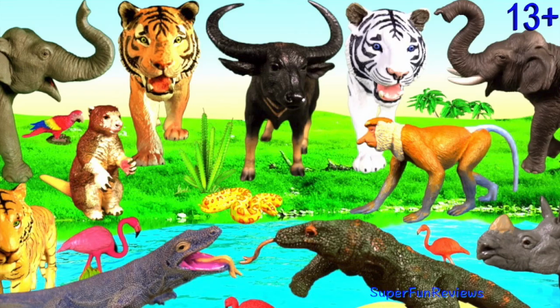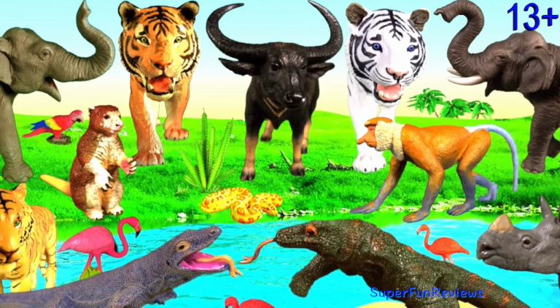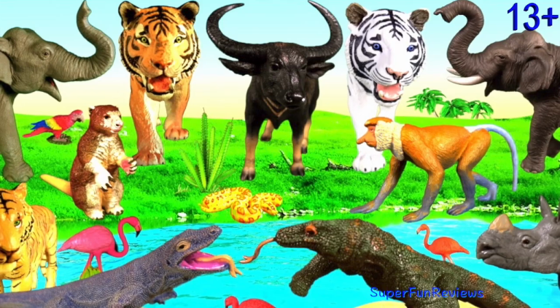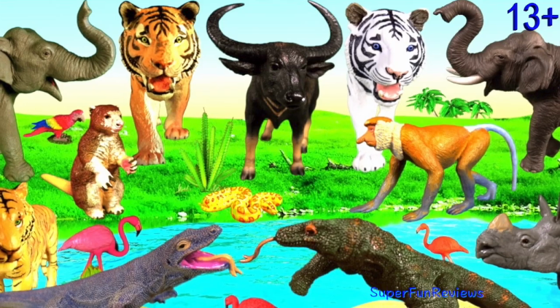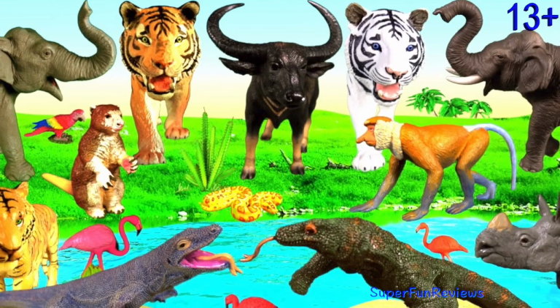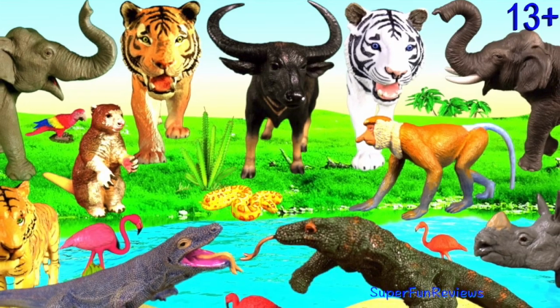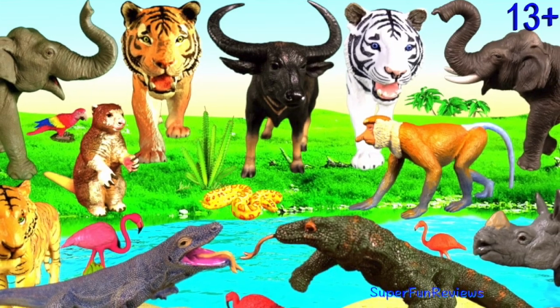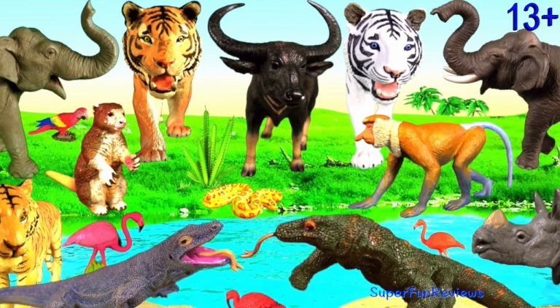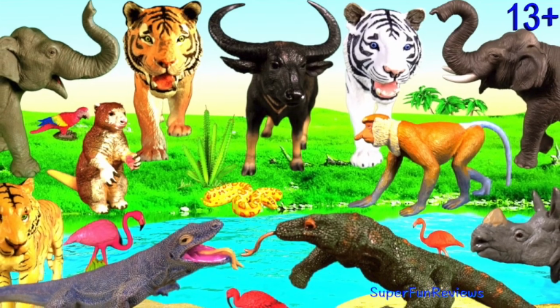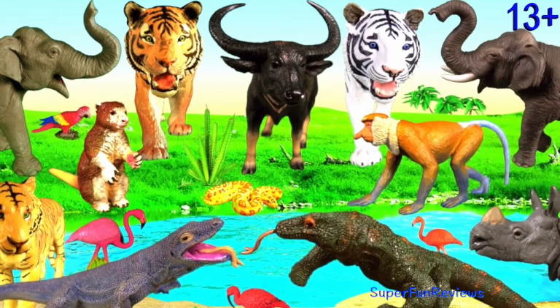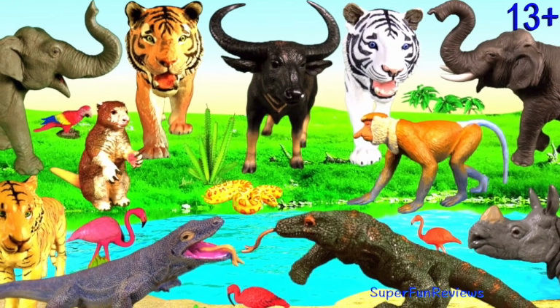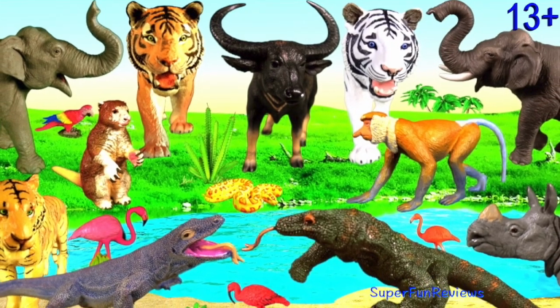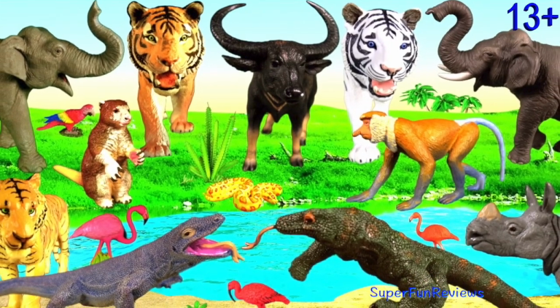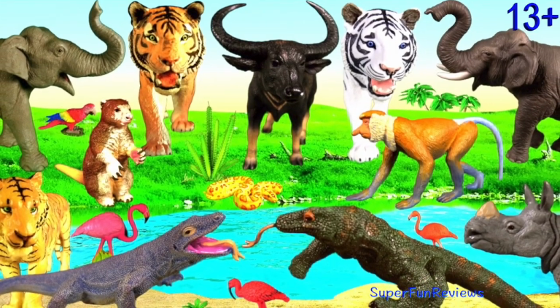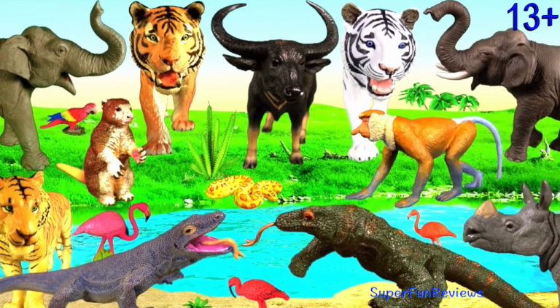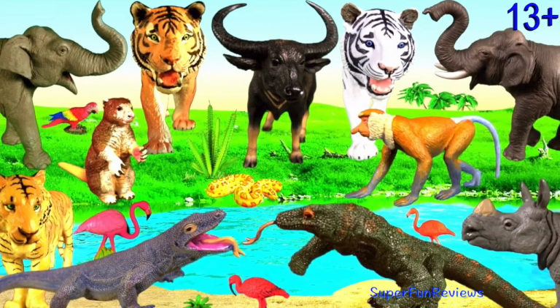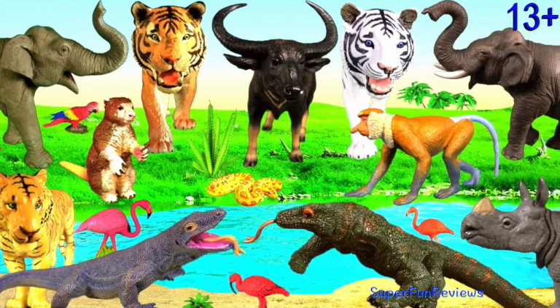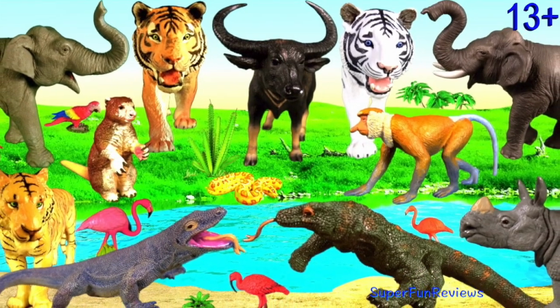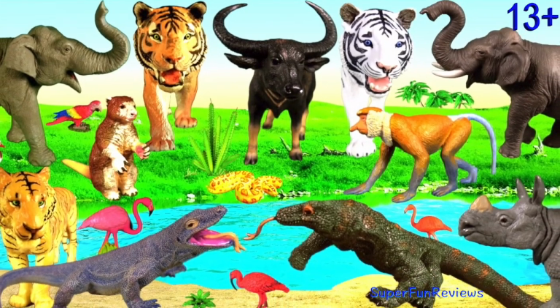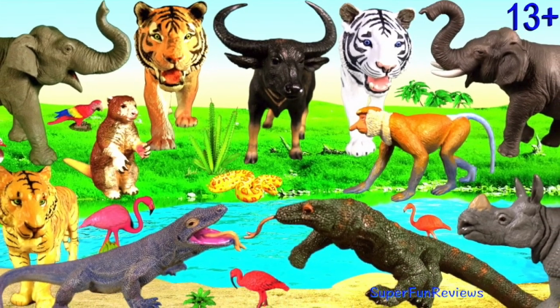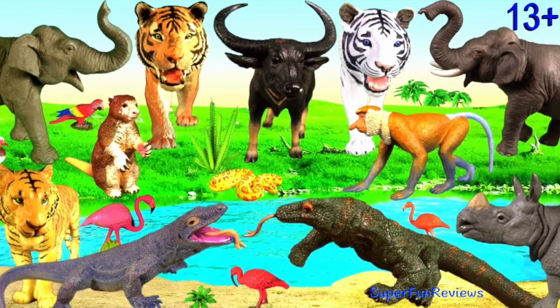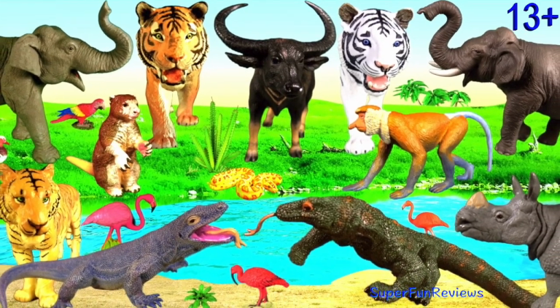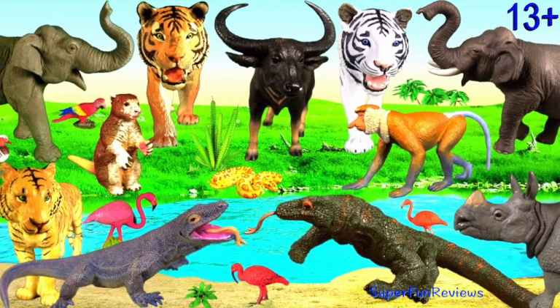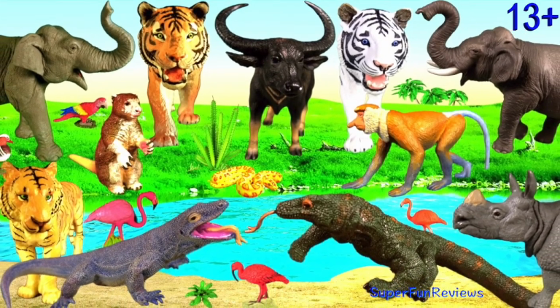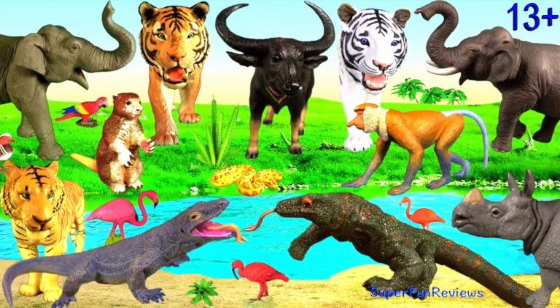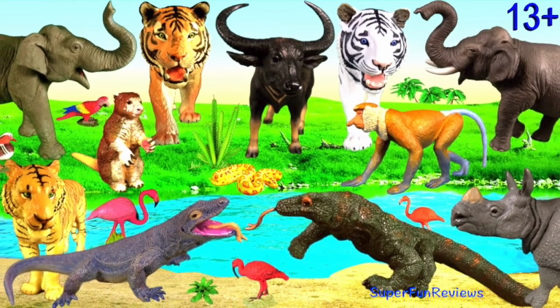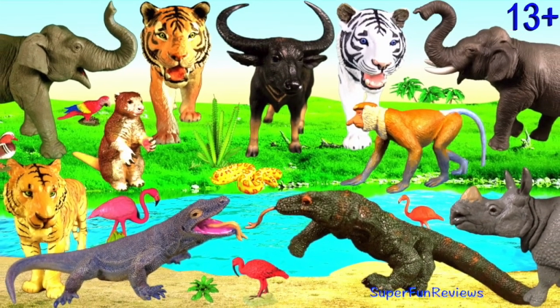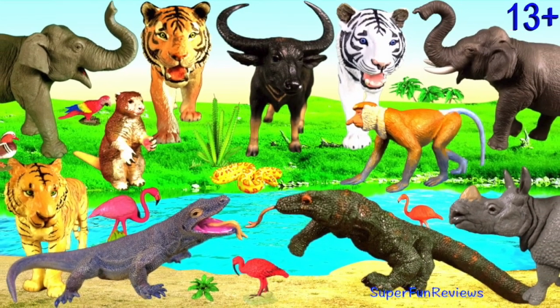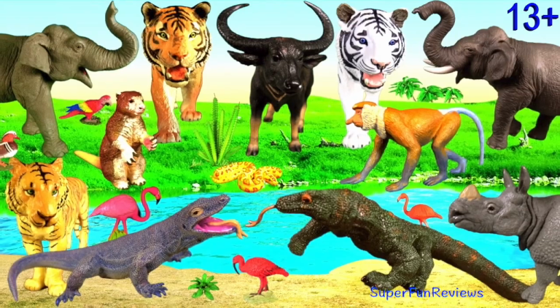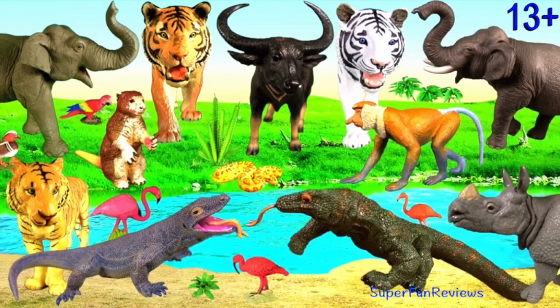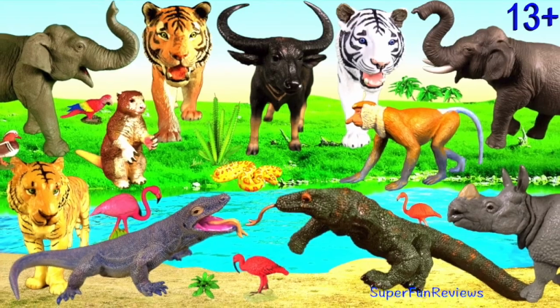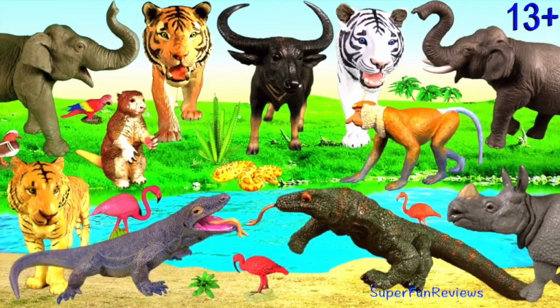Hey guys, it's Kerri. Amazing Indonesian animals.